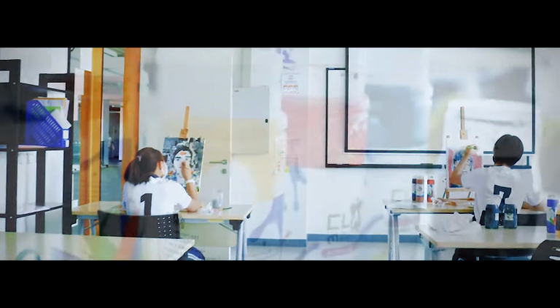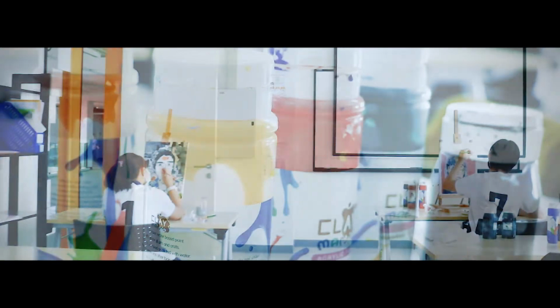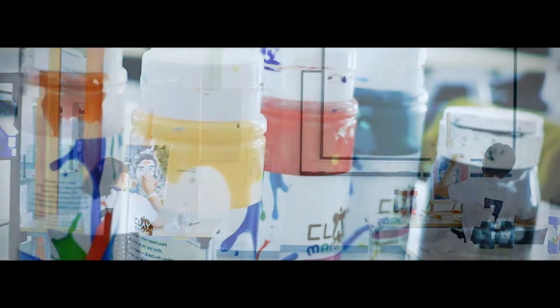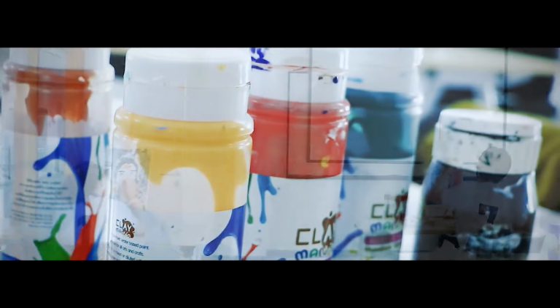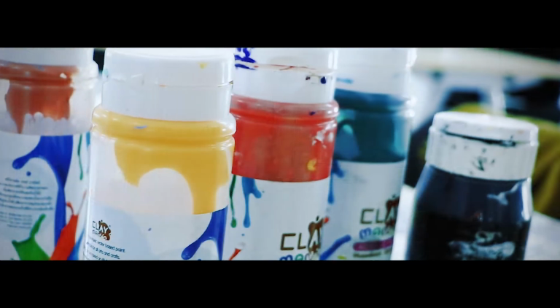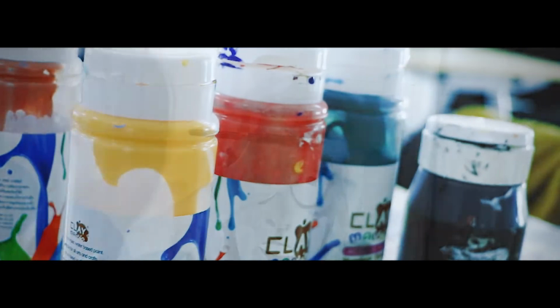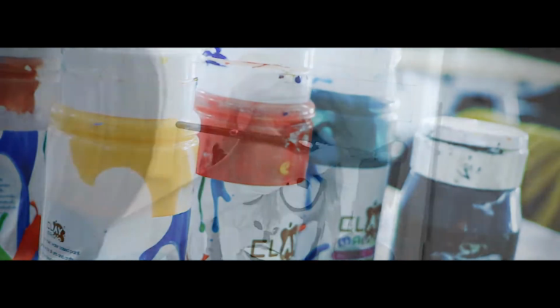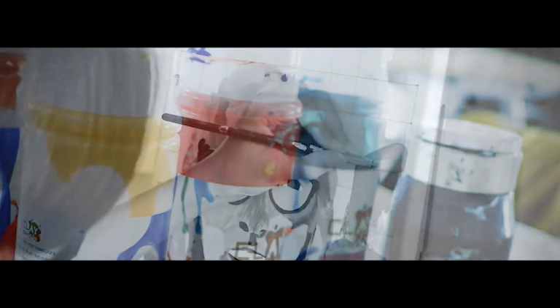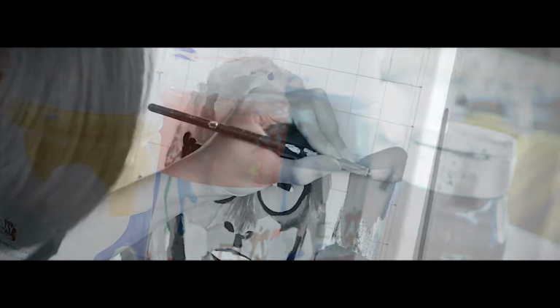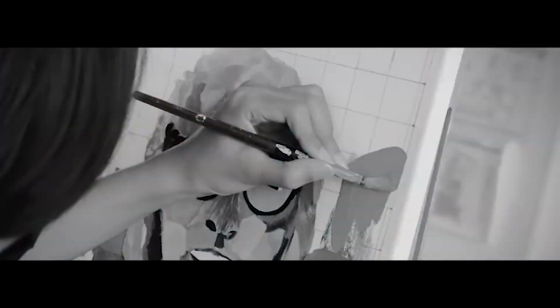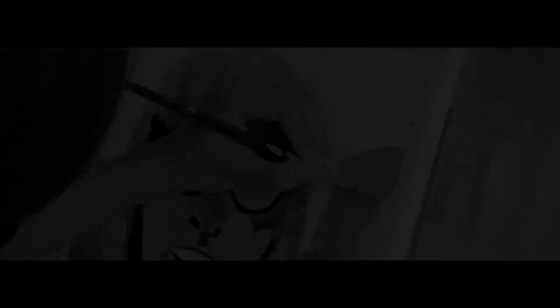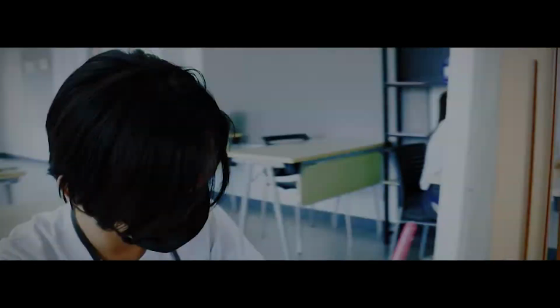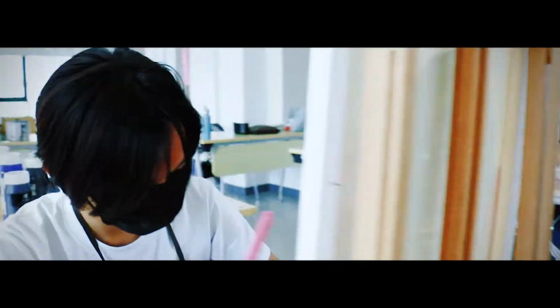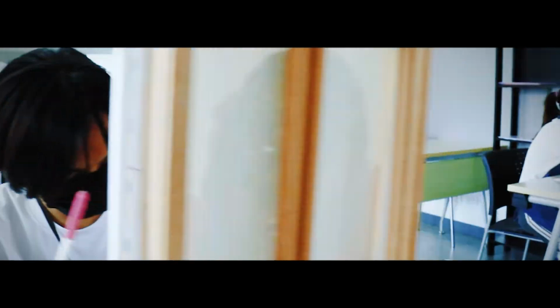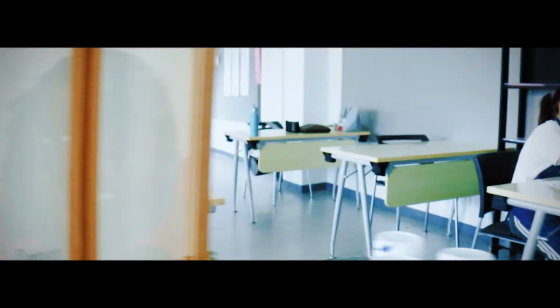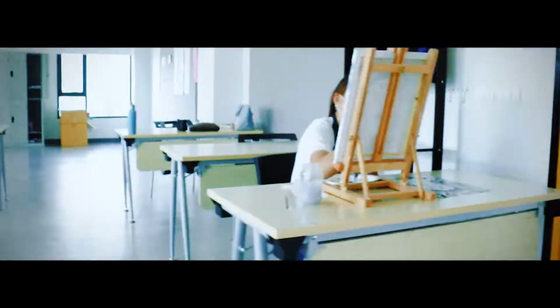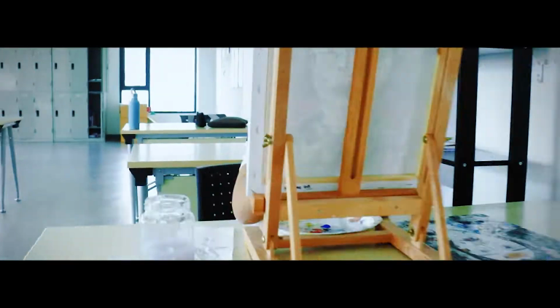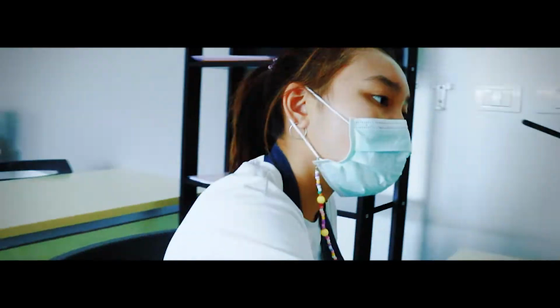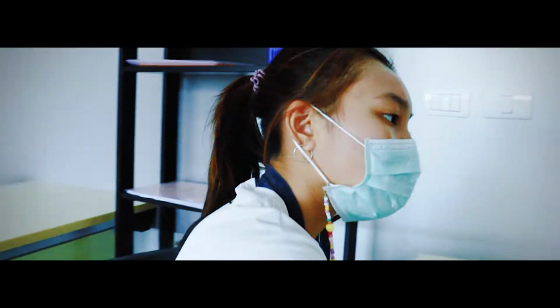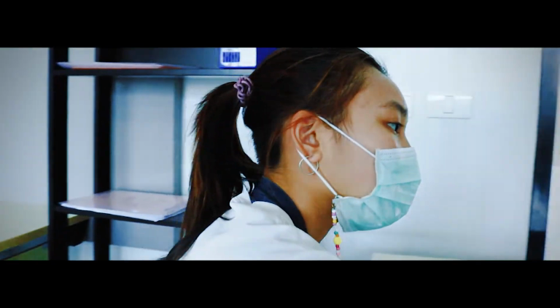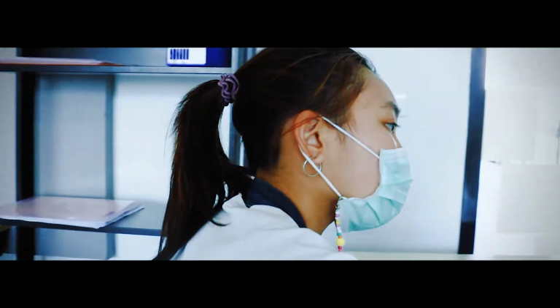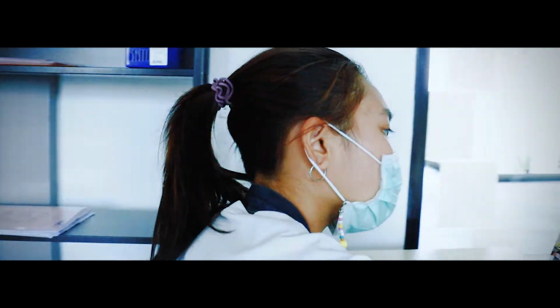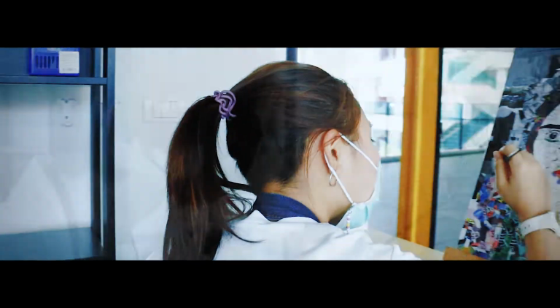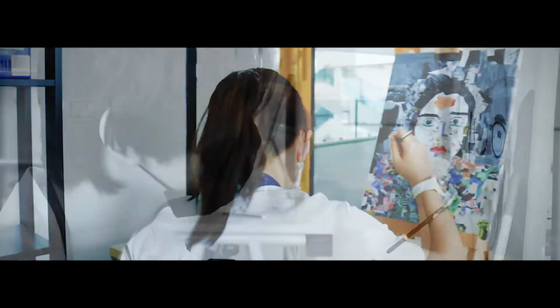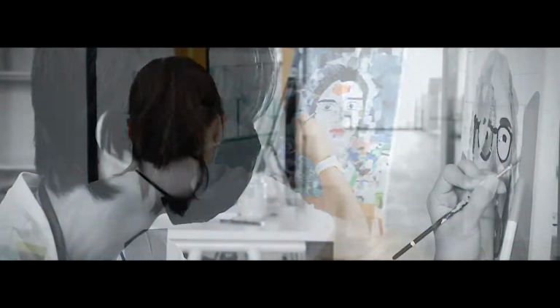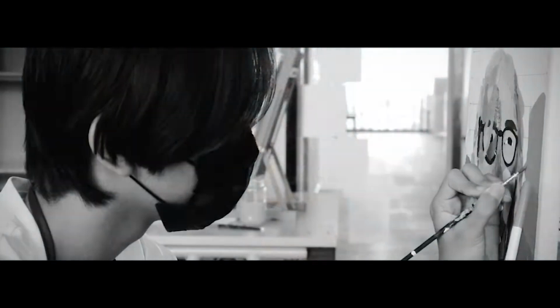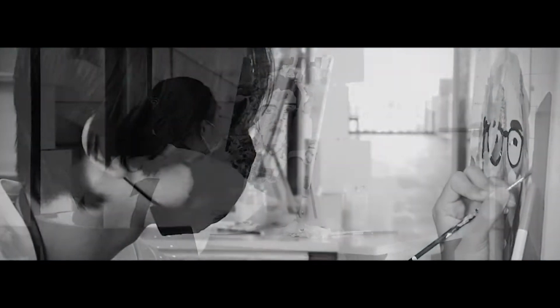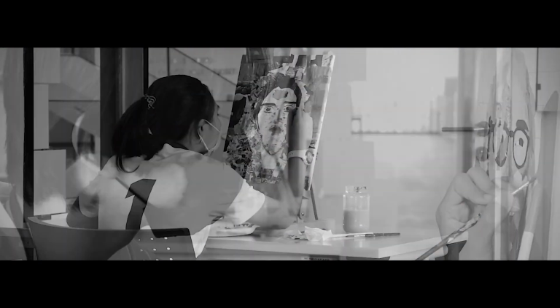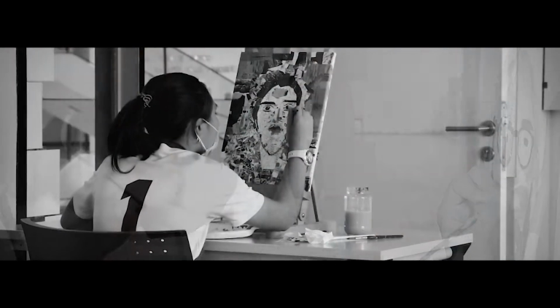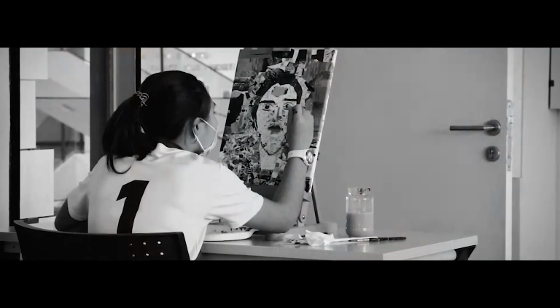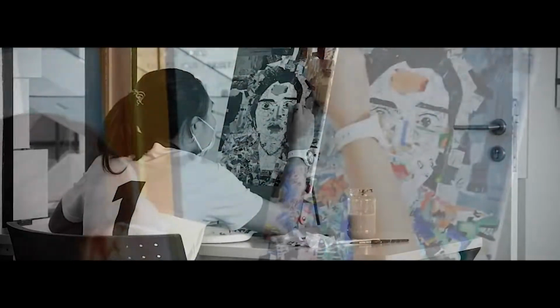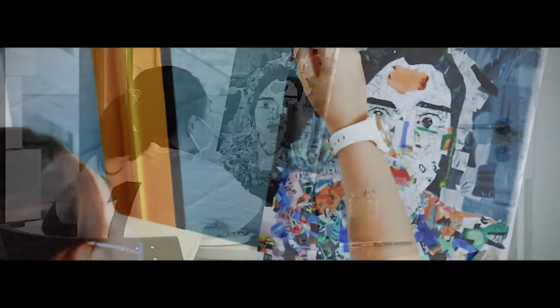So for this quarter, the grade 9 students, the elective students, they are working on photo realism.